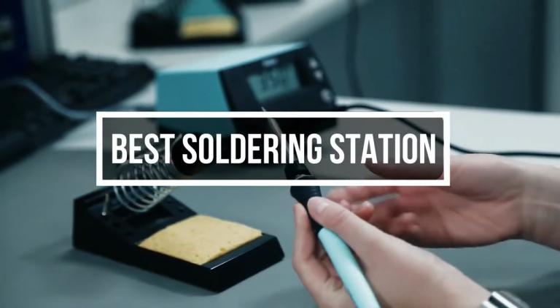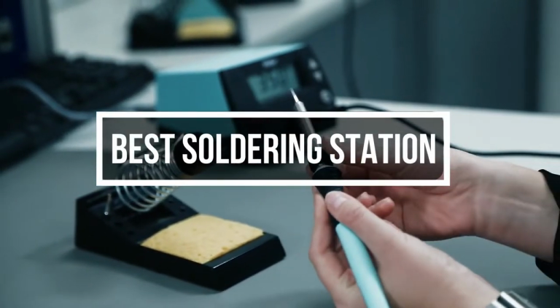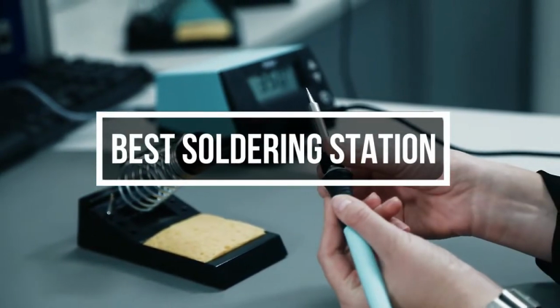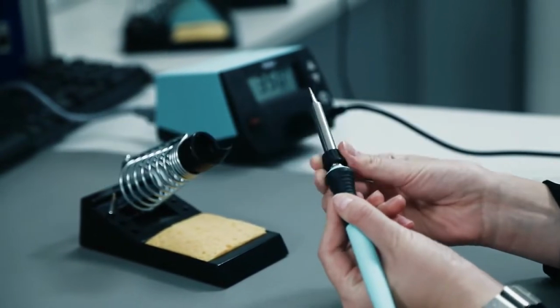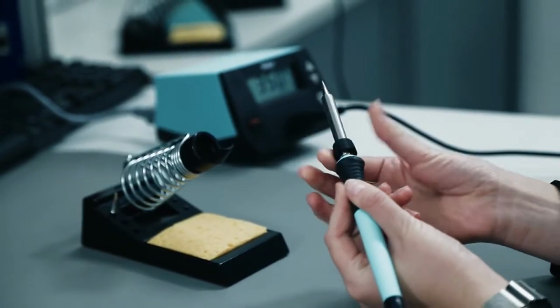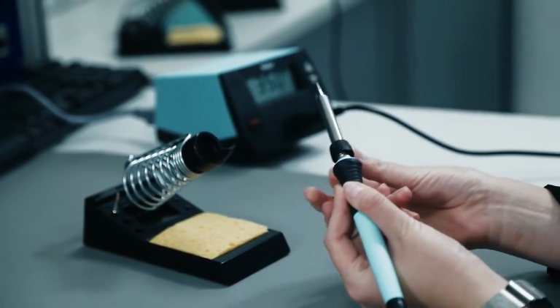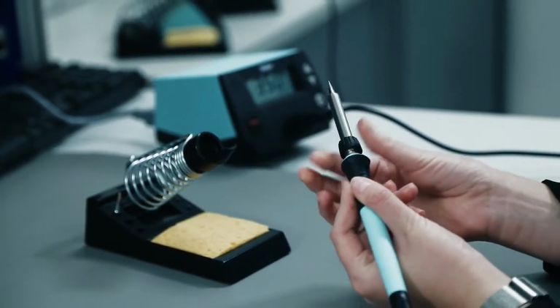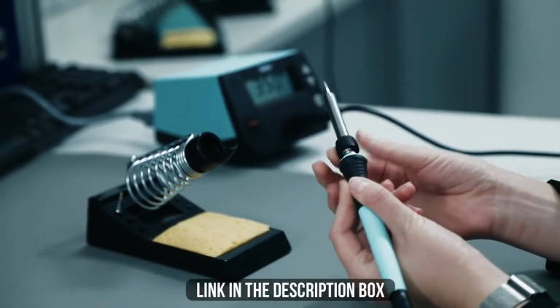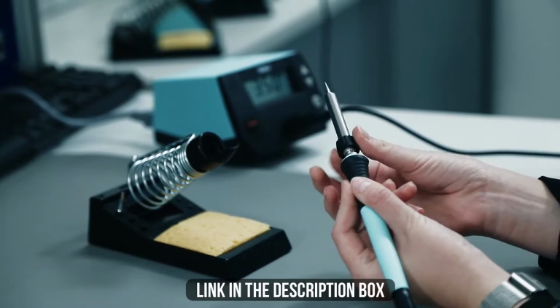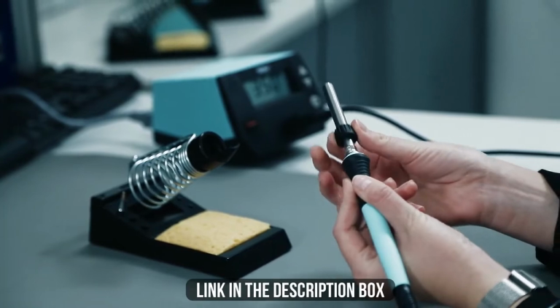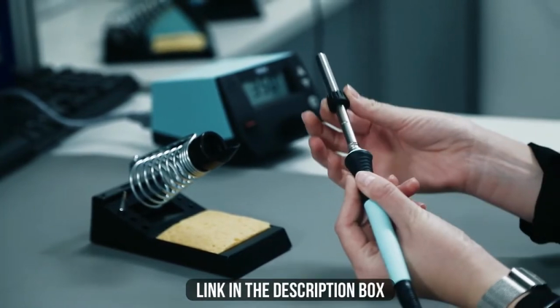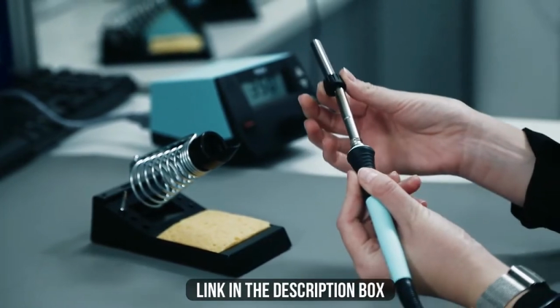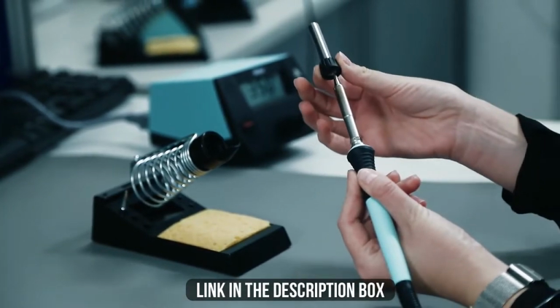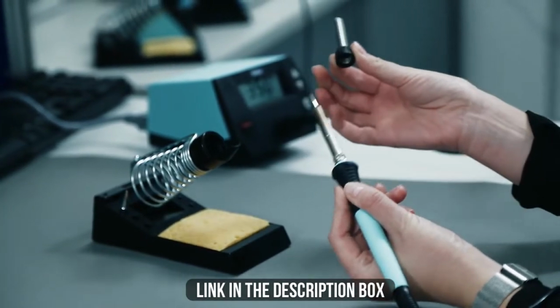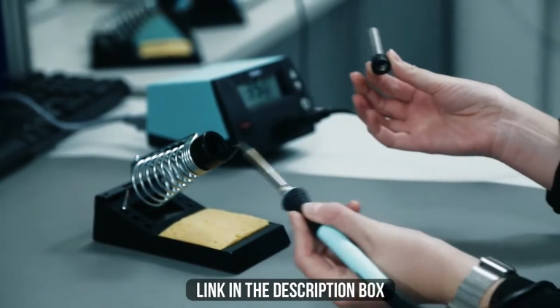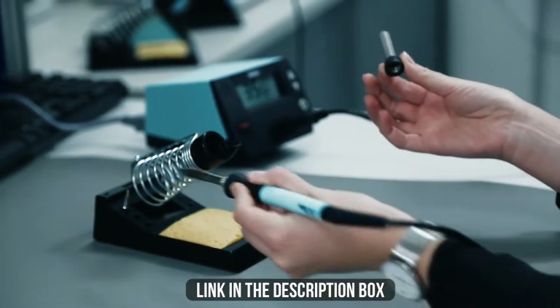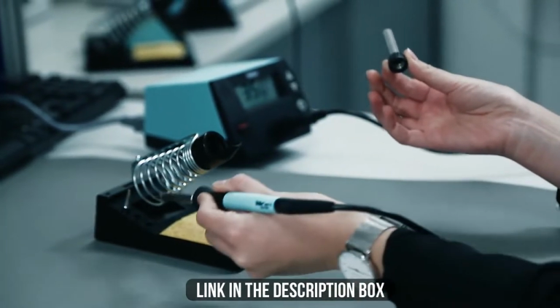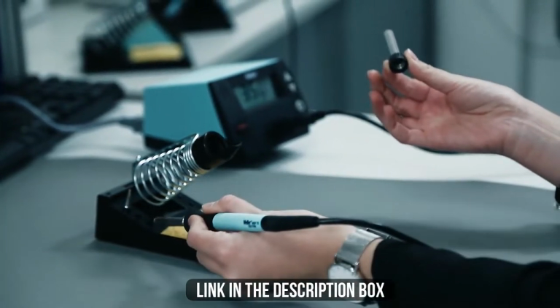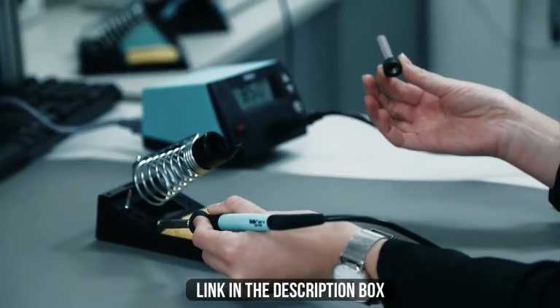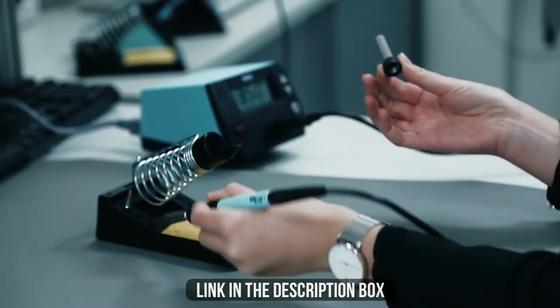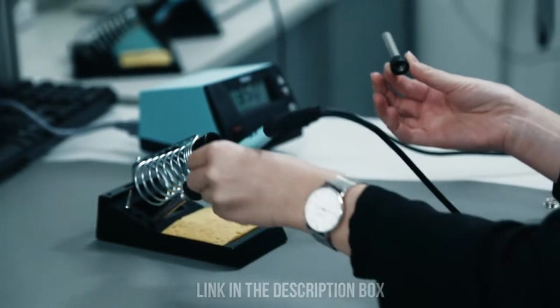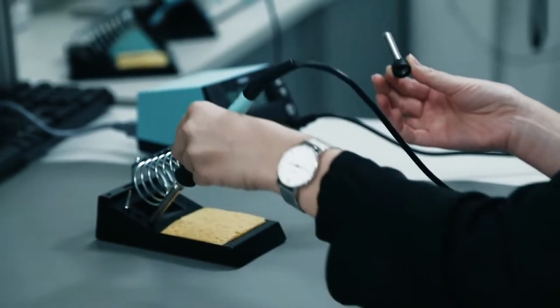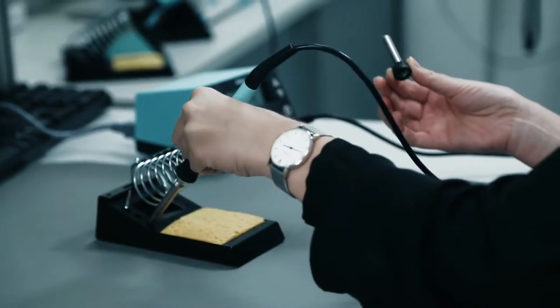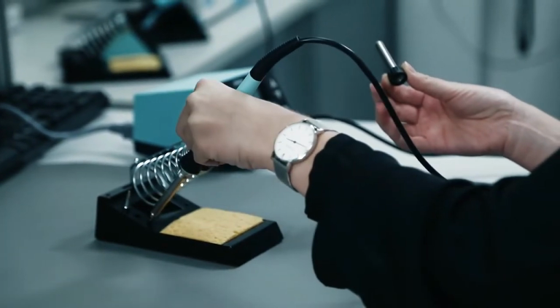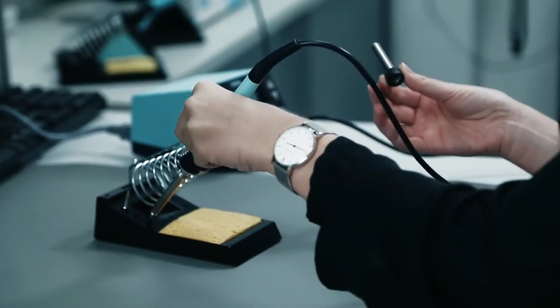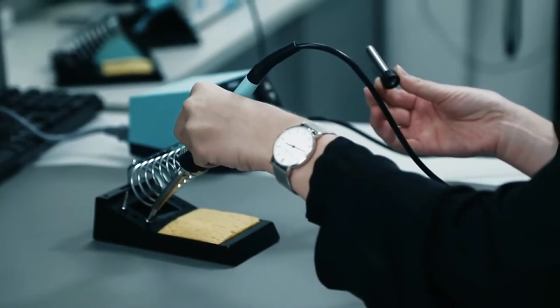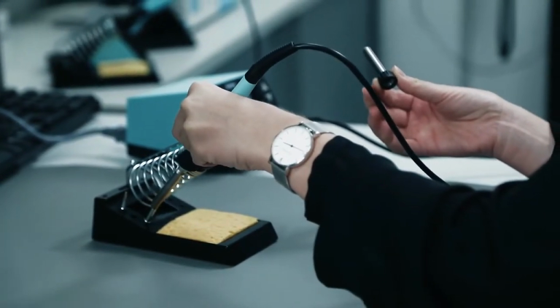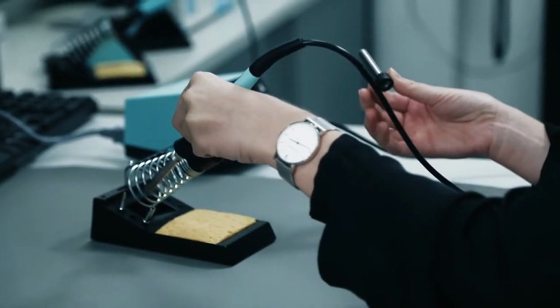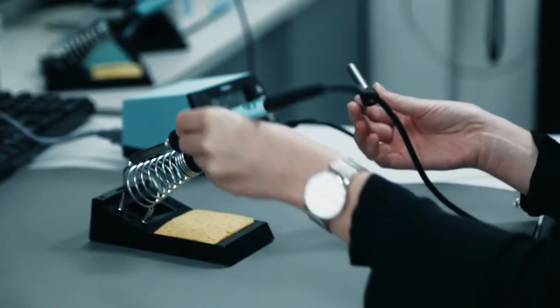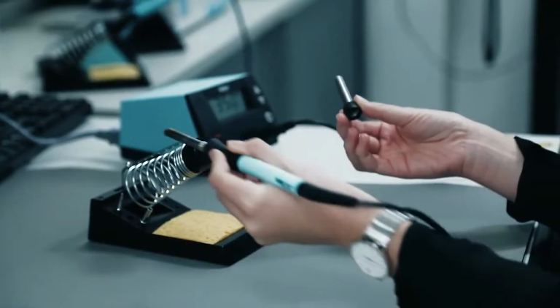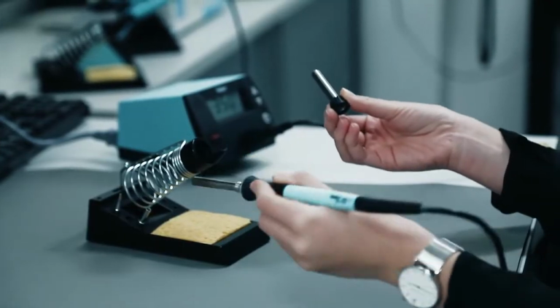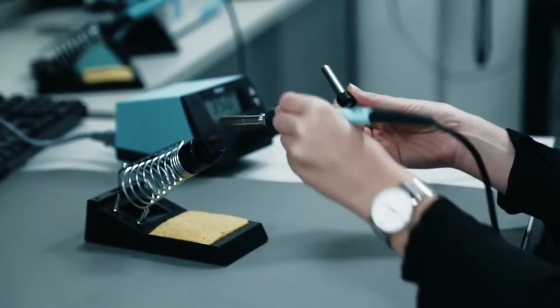All of their links are available in the description box if you are interested. Without wasting any more time, let's jump to the video.